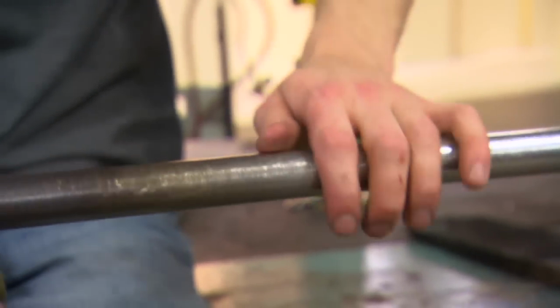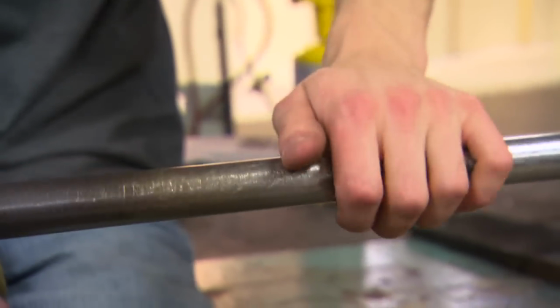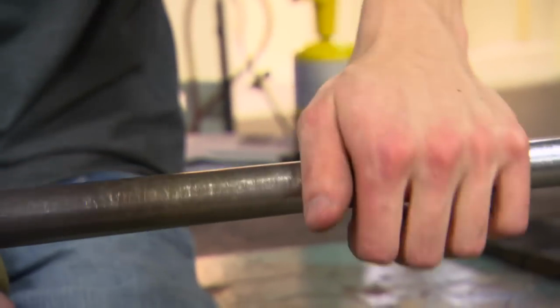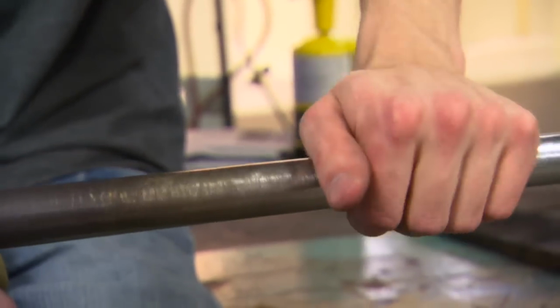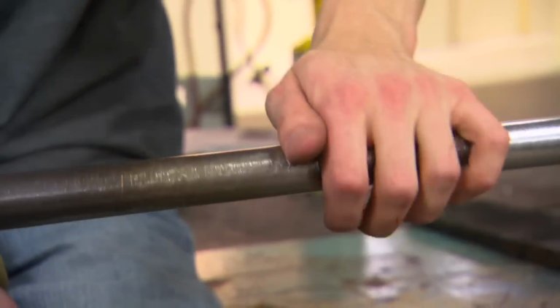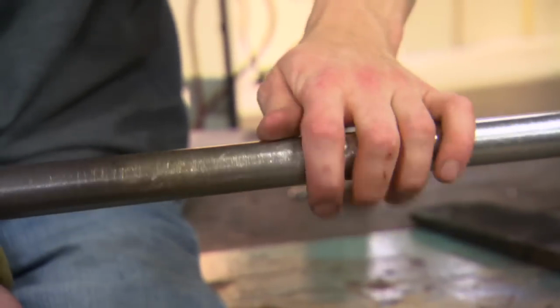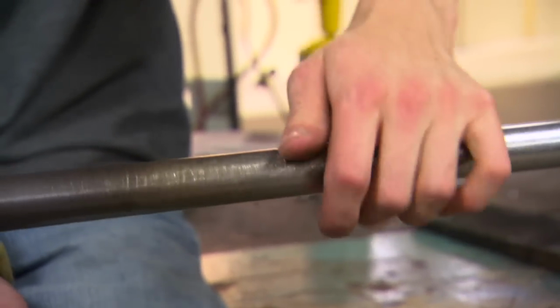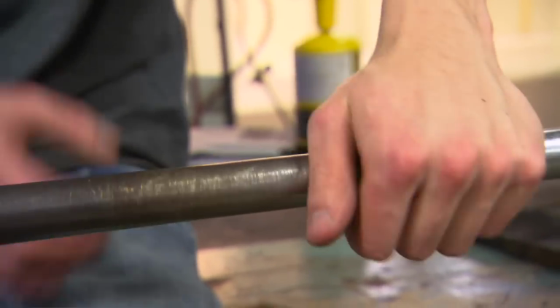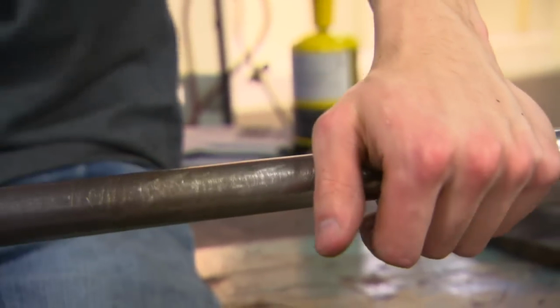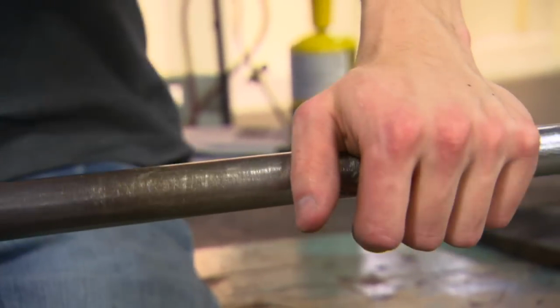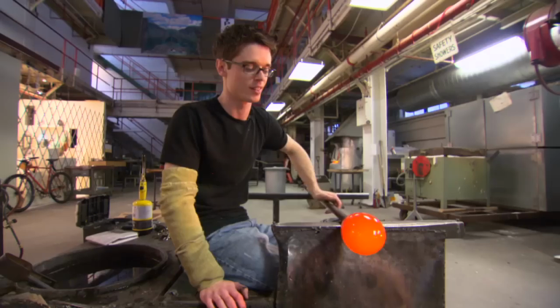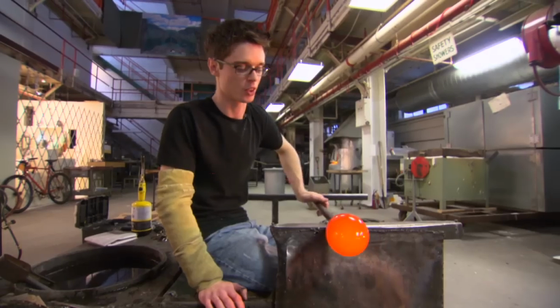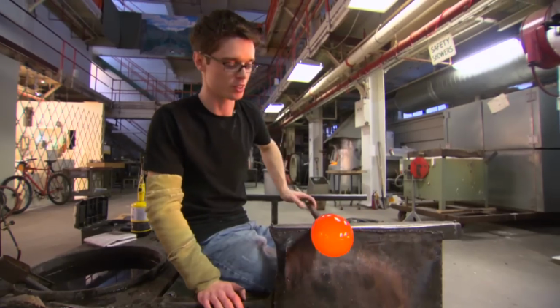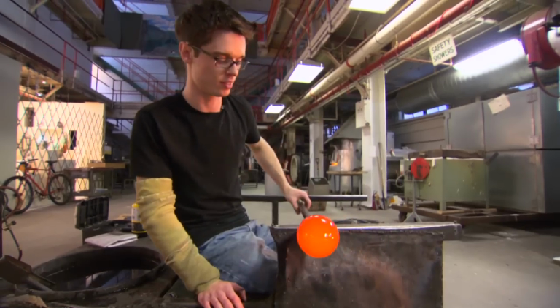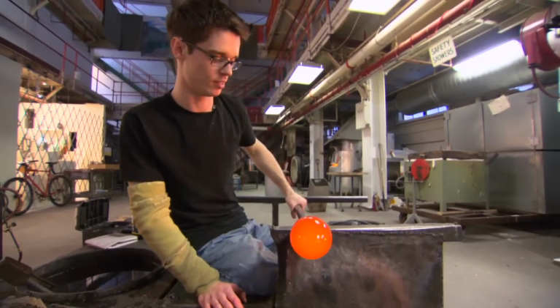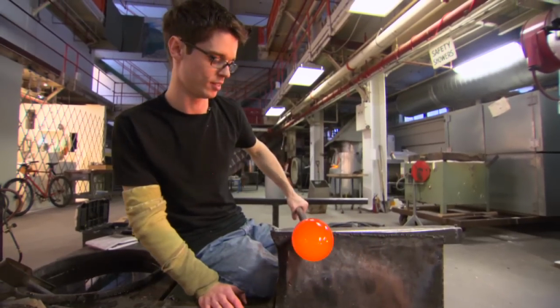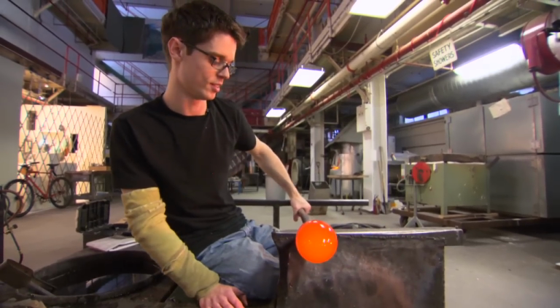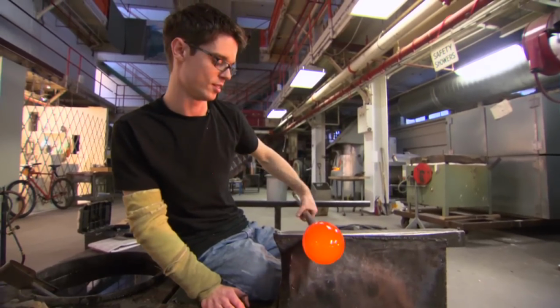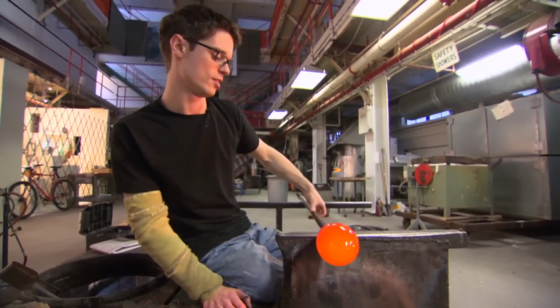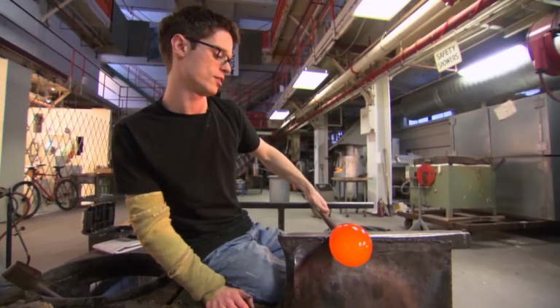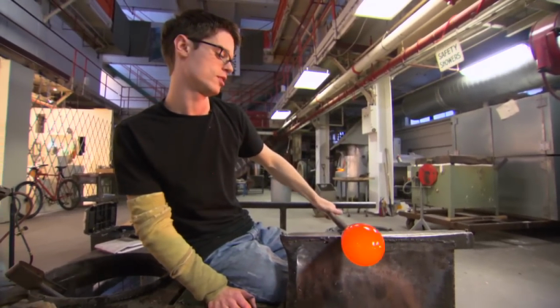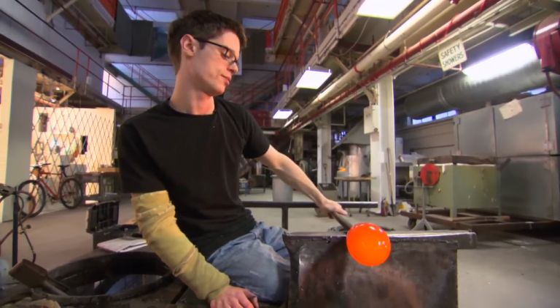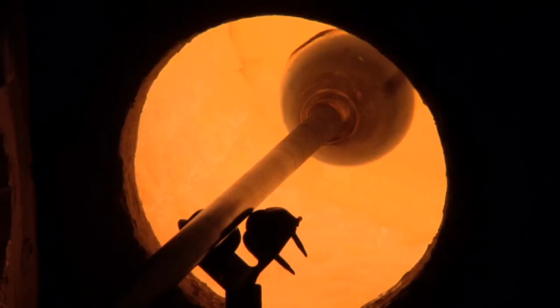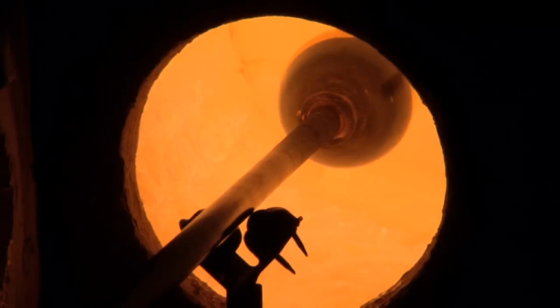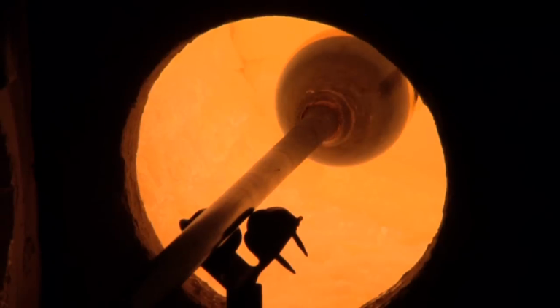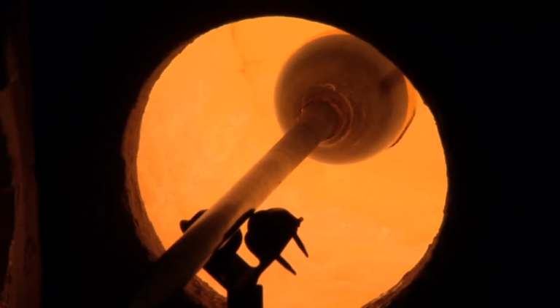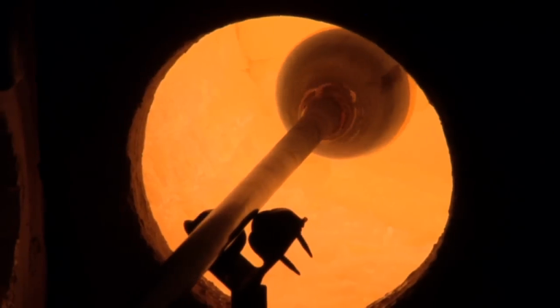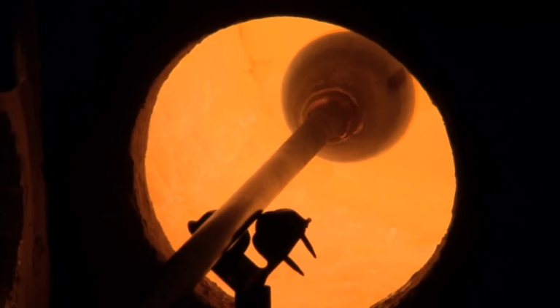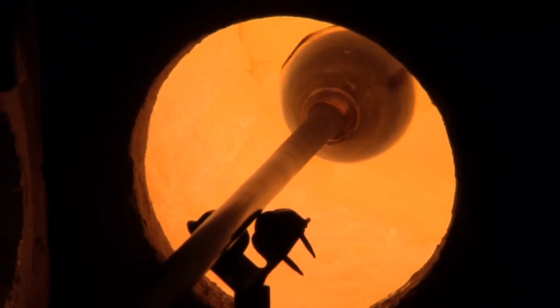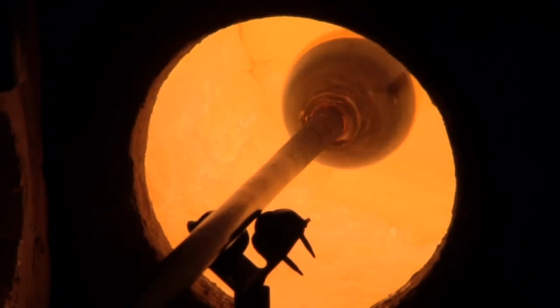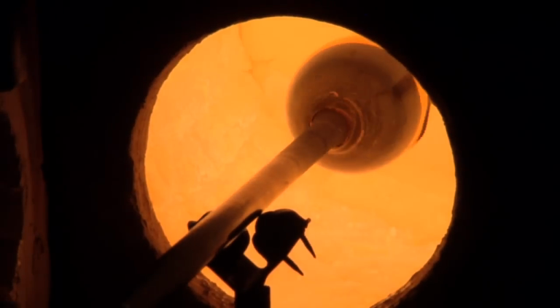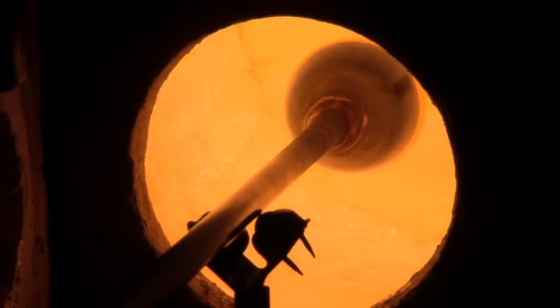They really shouldn't call it glass blowing because it's really turning. If I would stop turning for a moment it would drip right off the pipe.